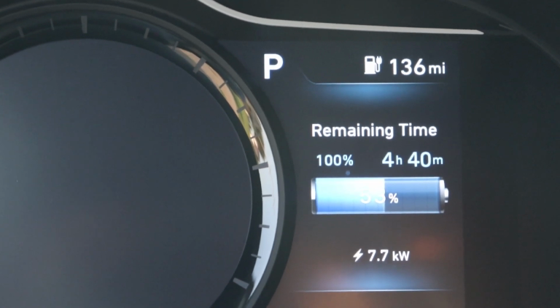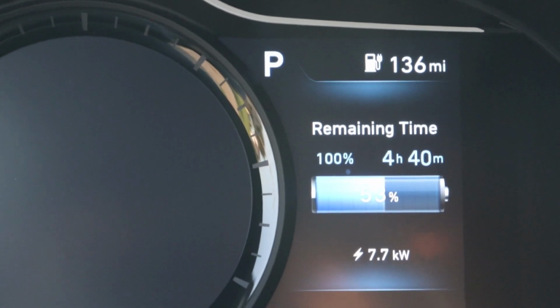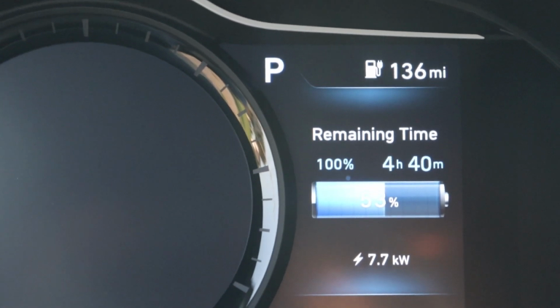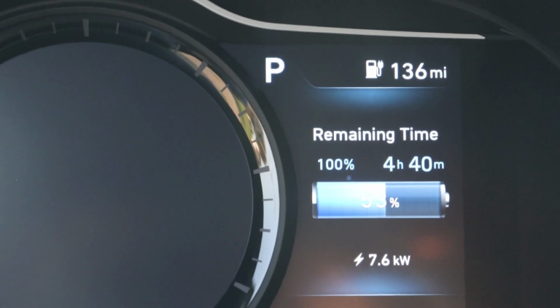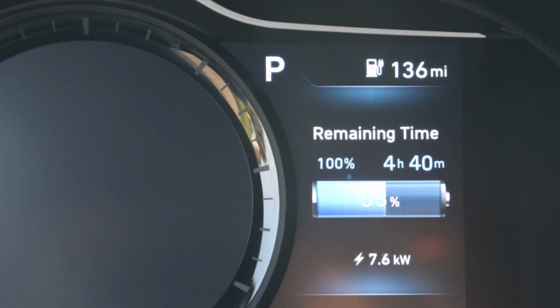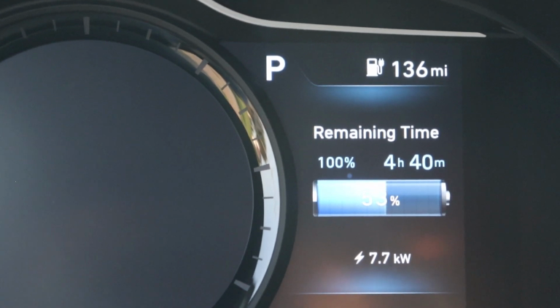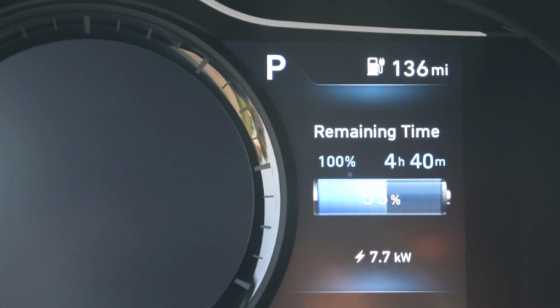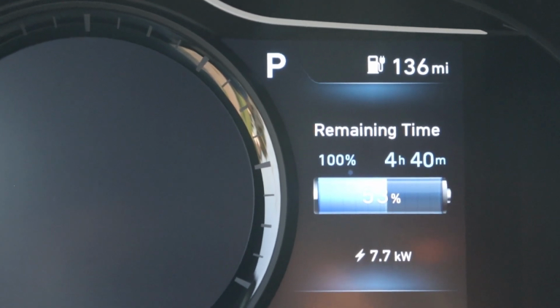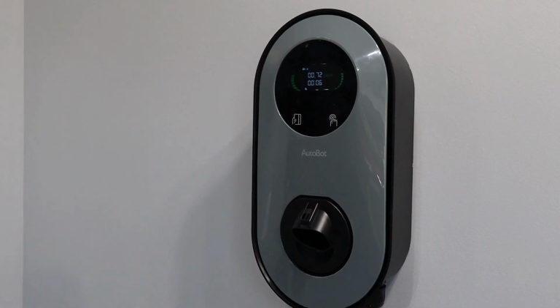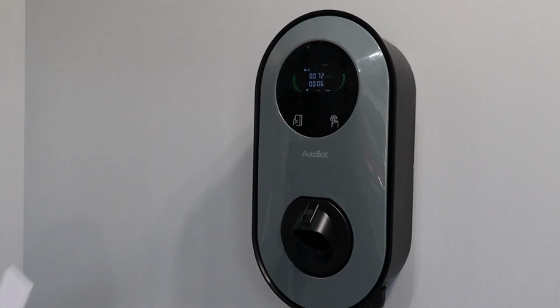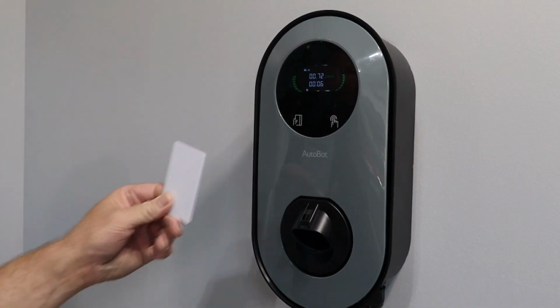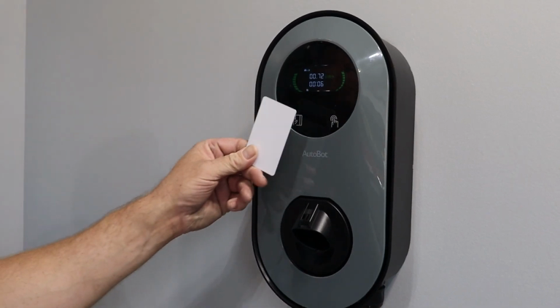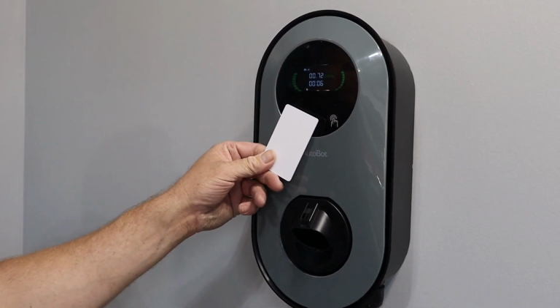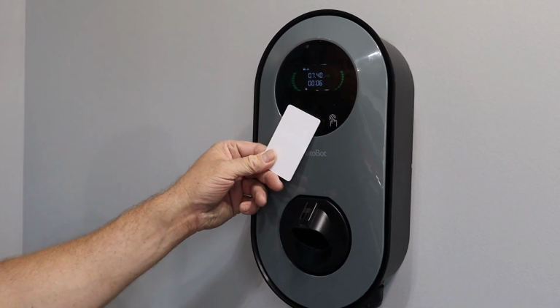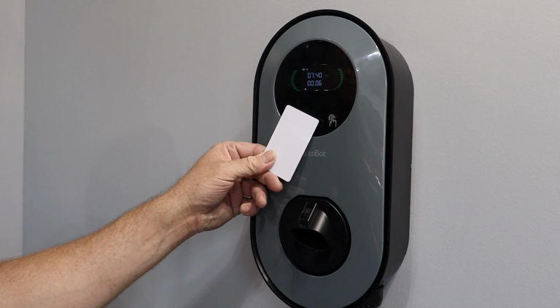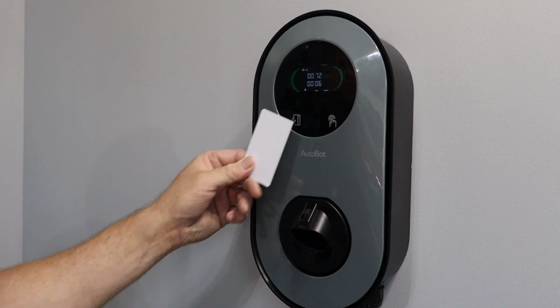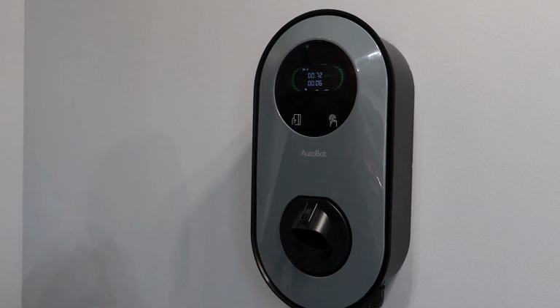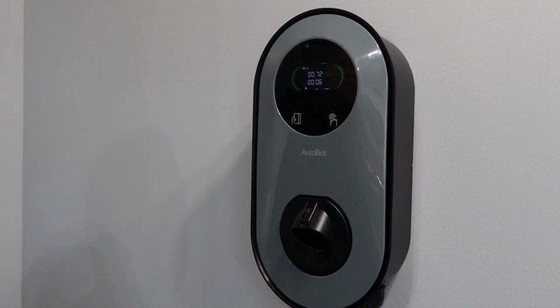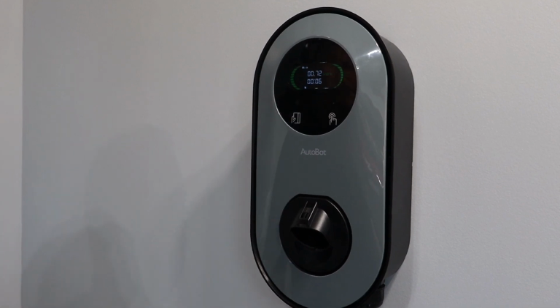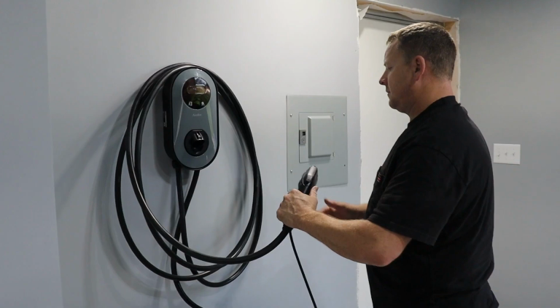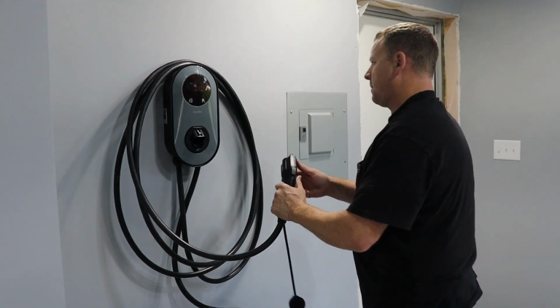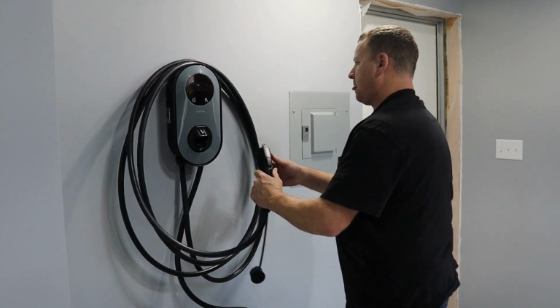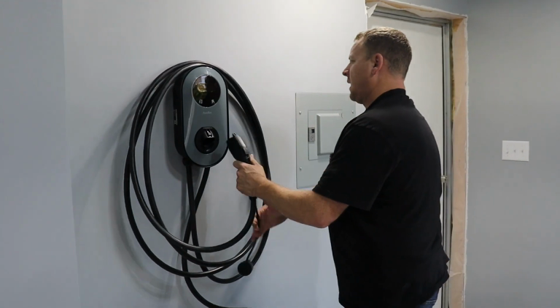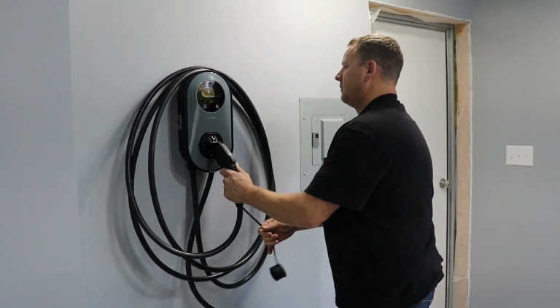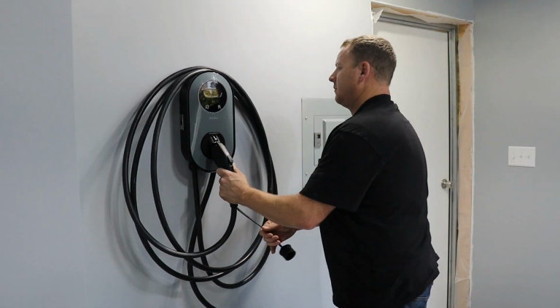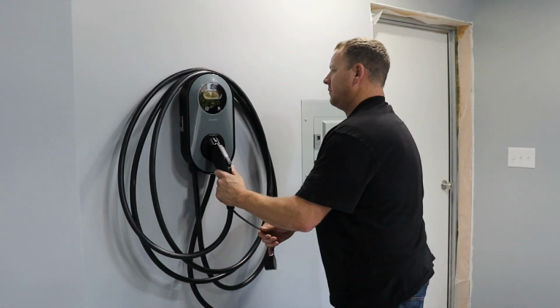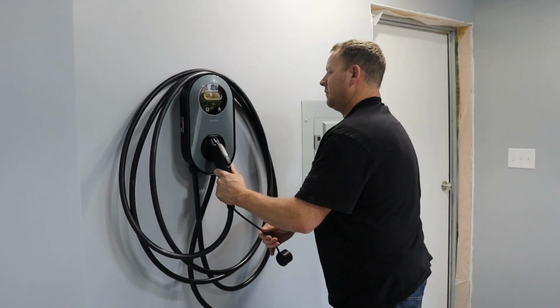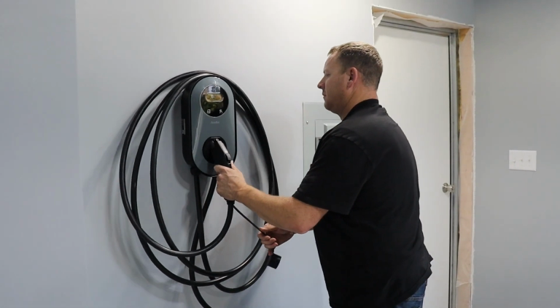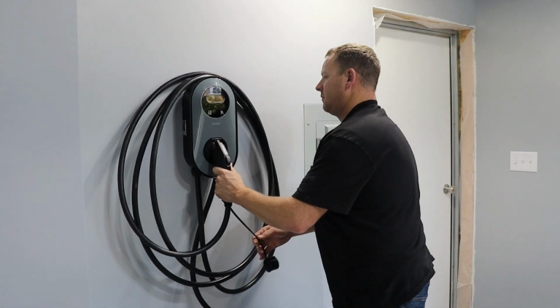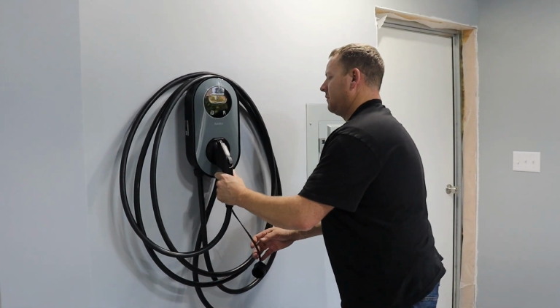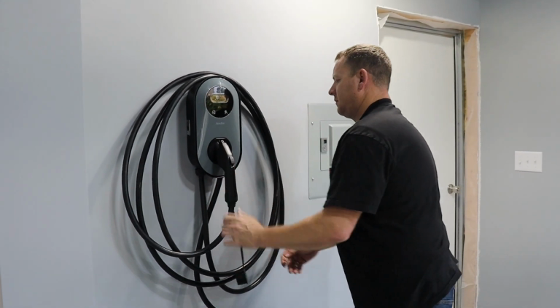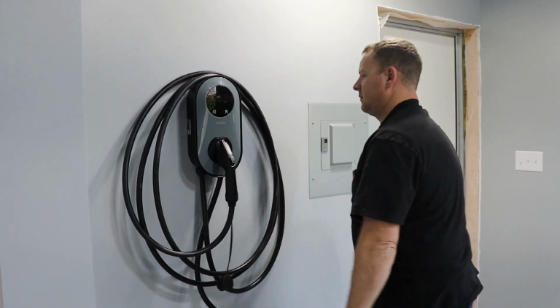We're going to let this charge for a little while. Once I'm done charging, I'll tap the RFID card to stop charging and return the connector to the holster.